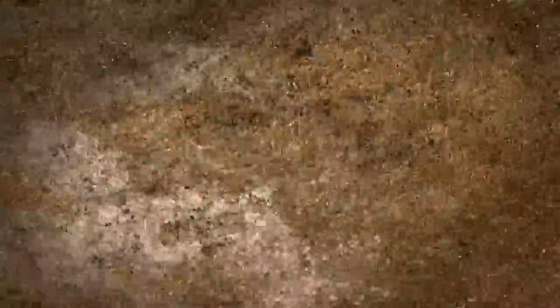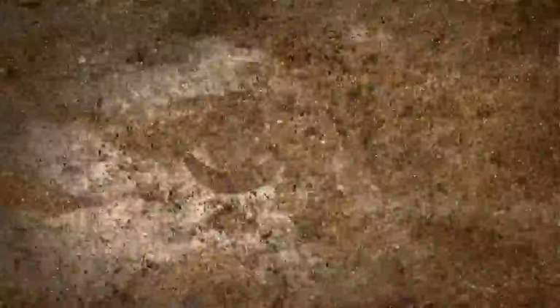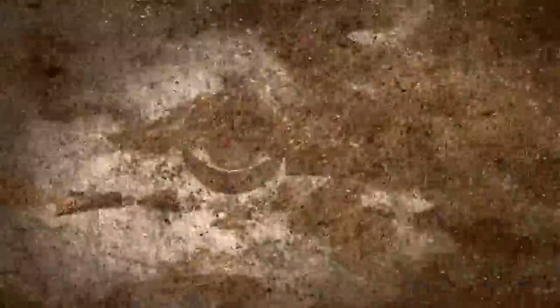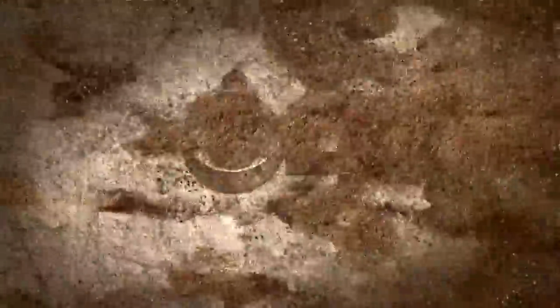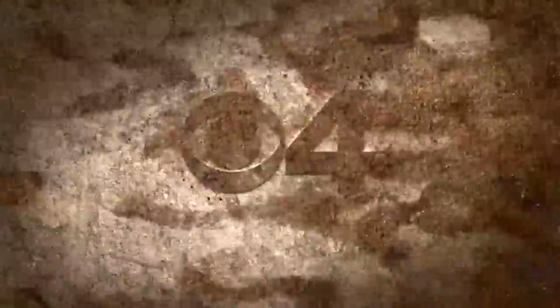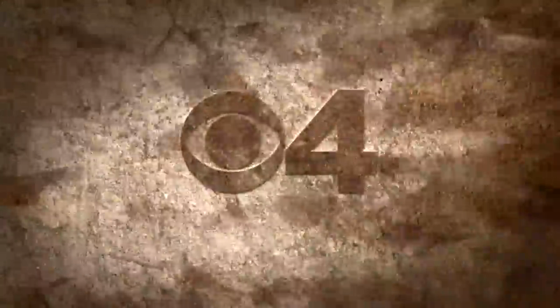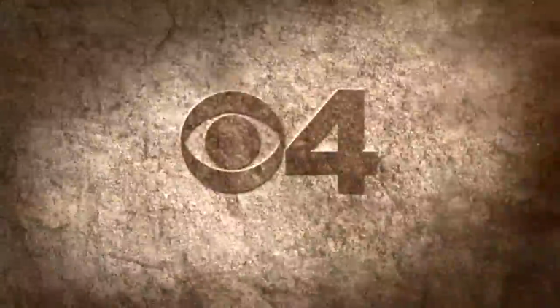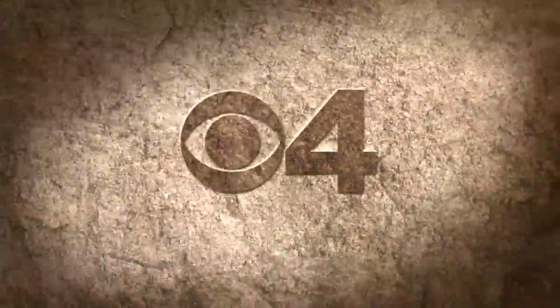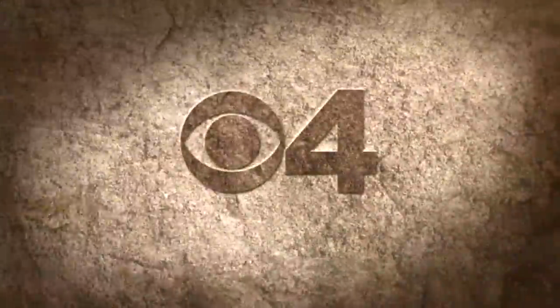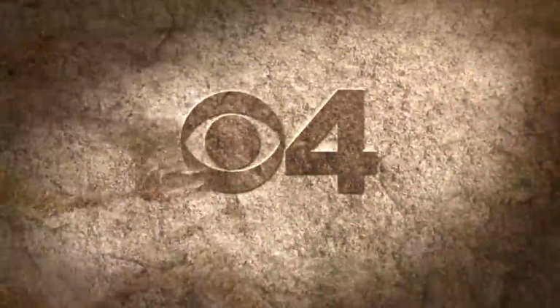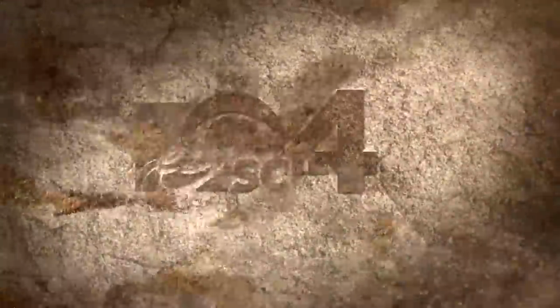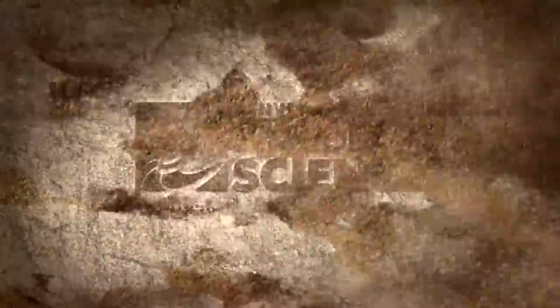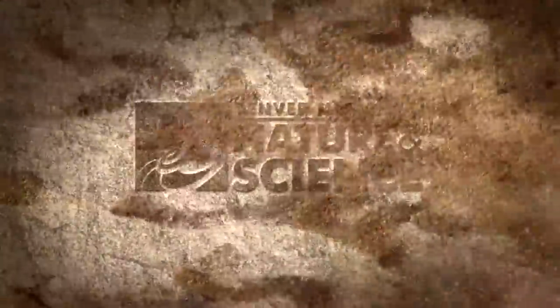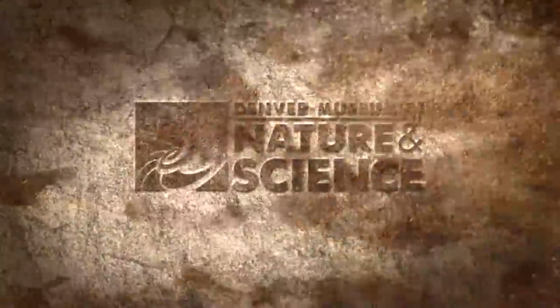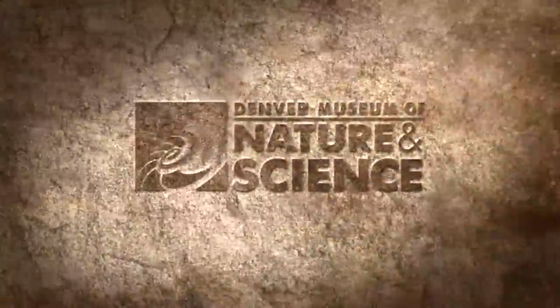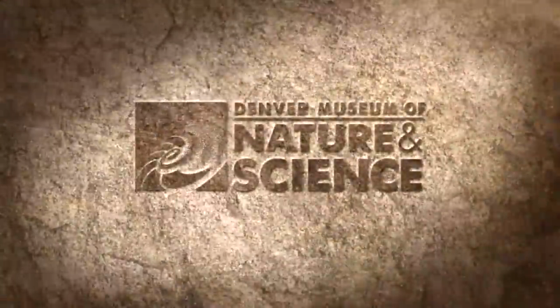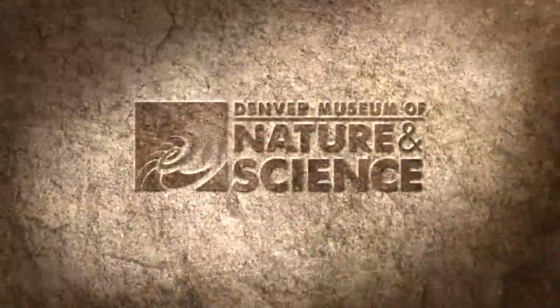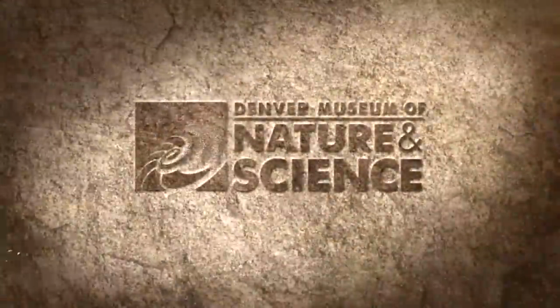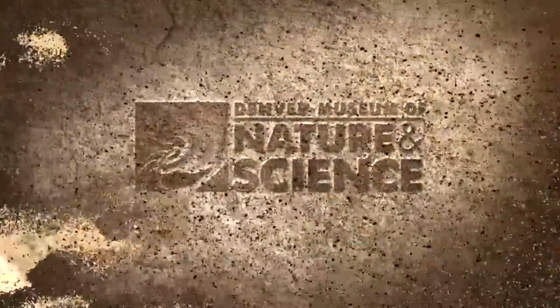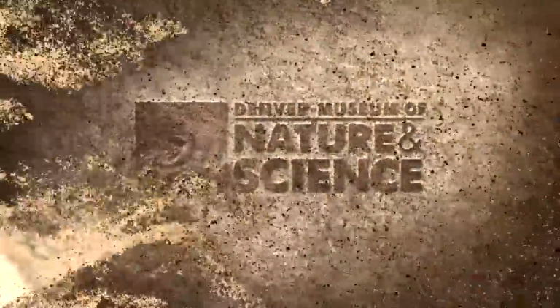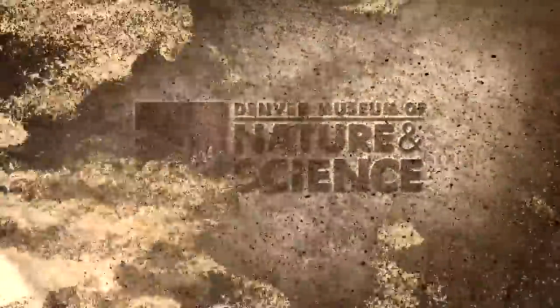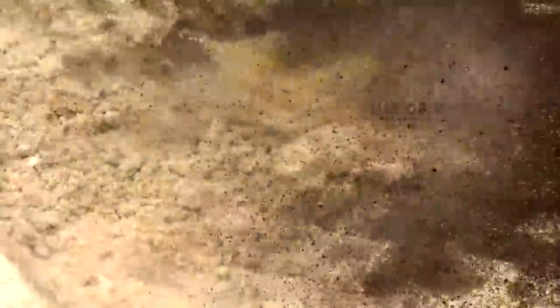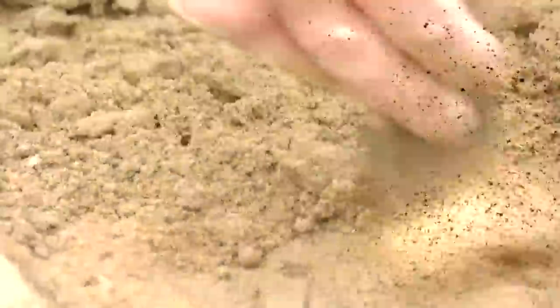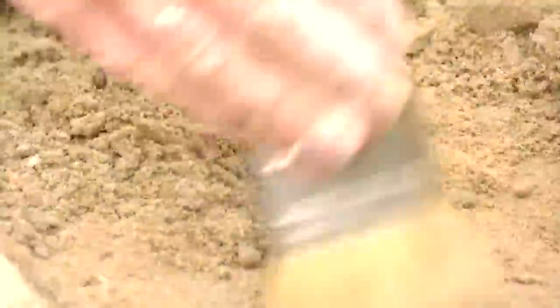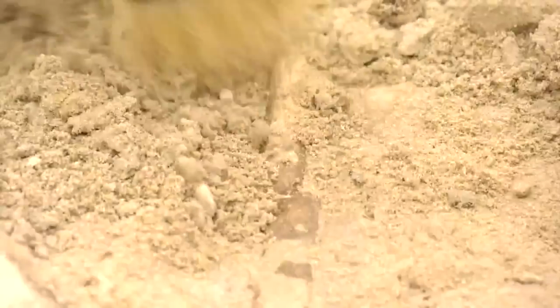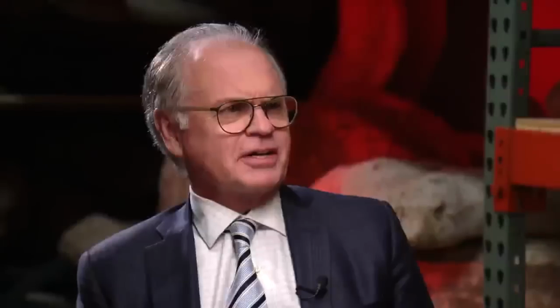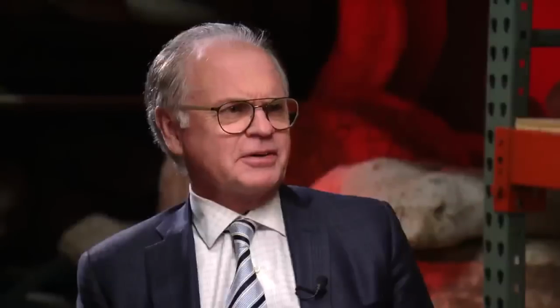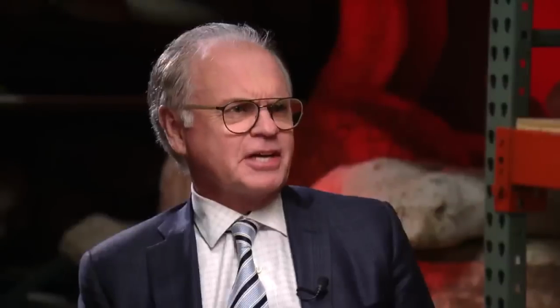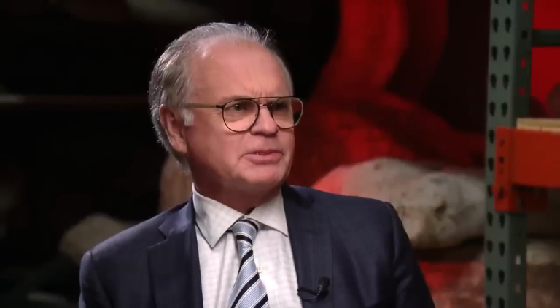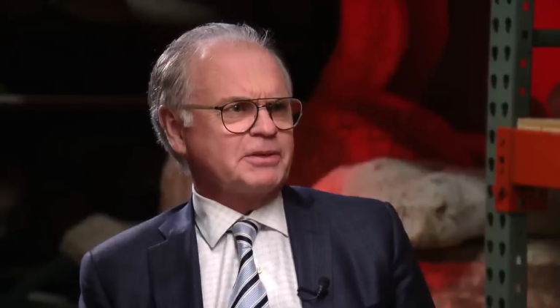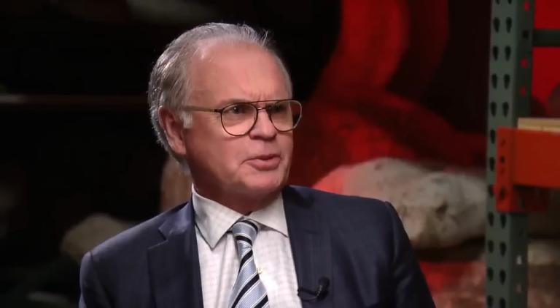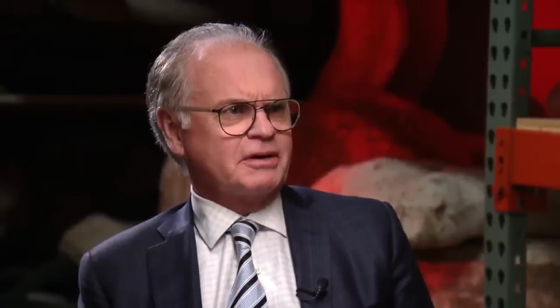CBS 4 News, in partnership with the Denver Museum of Nature and Science, present: We think we found a Triceratops up in Thornton.